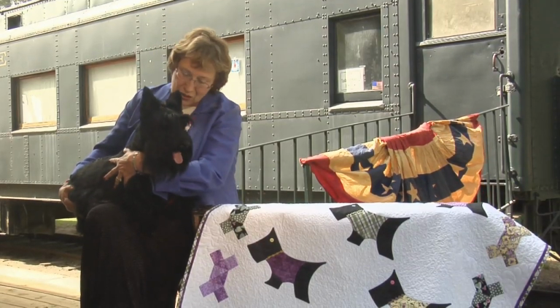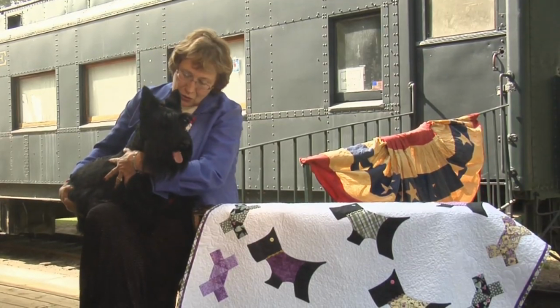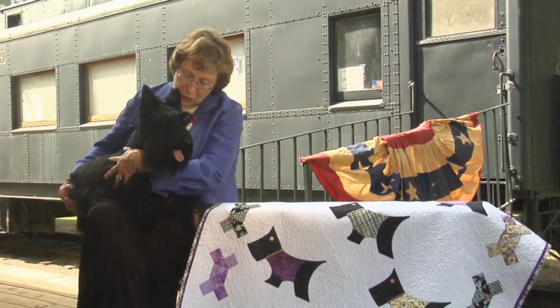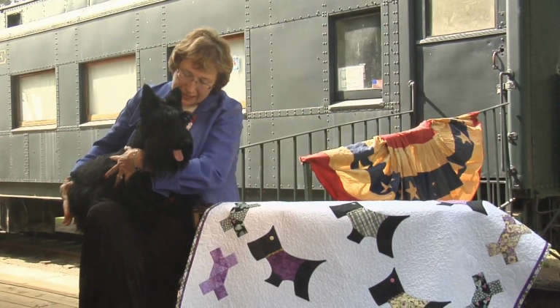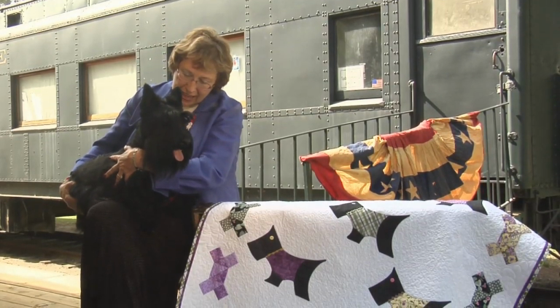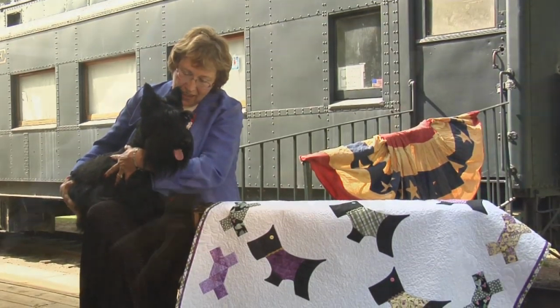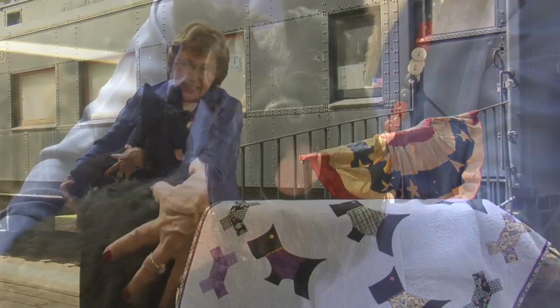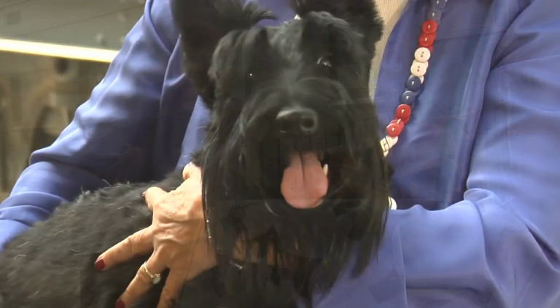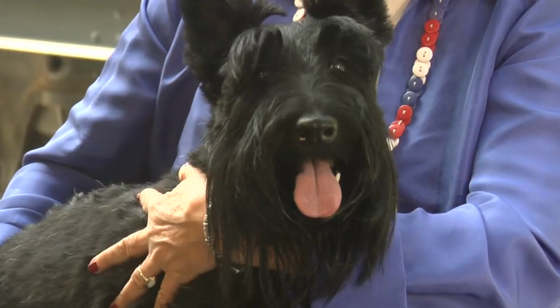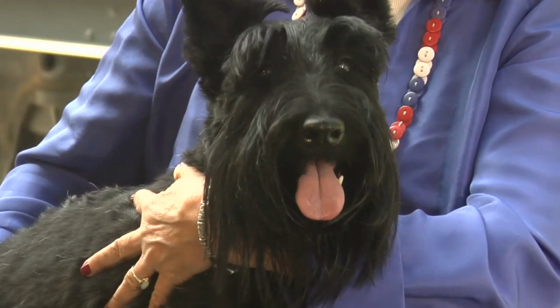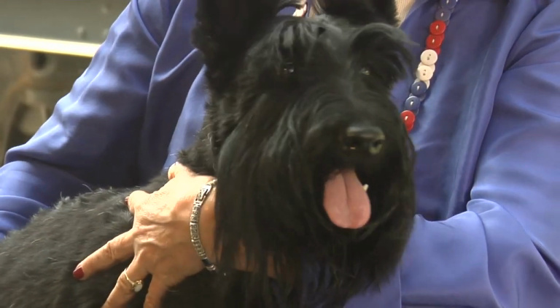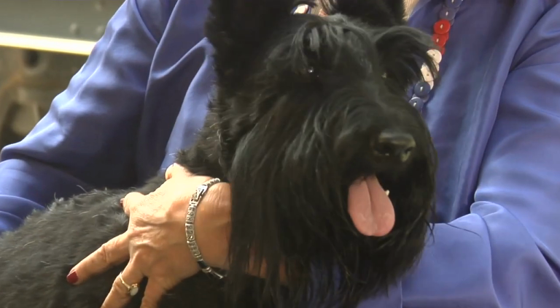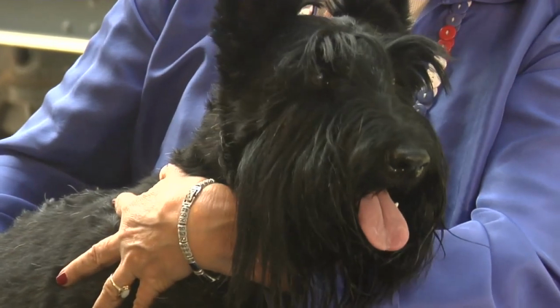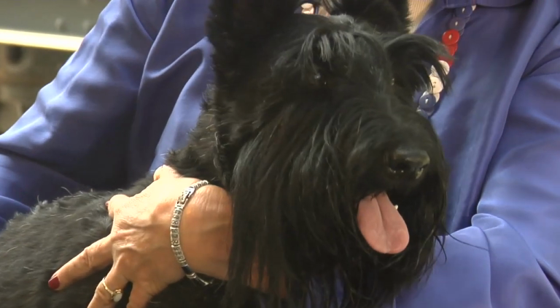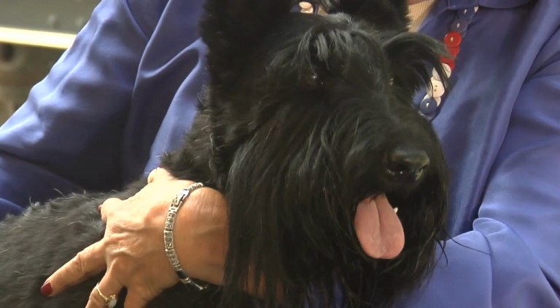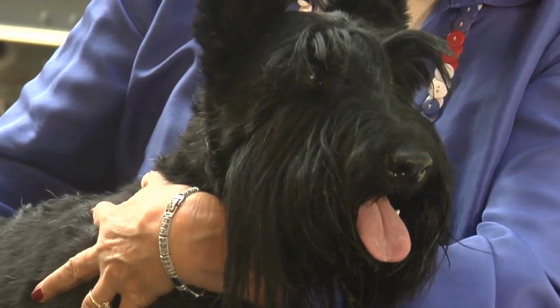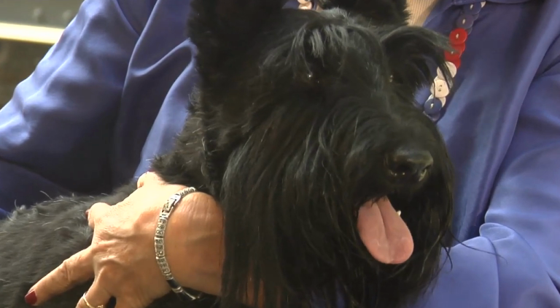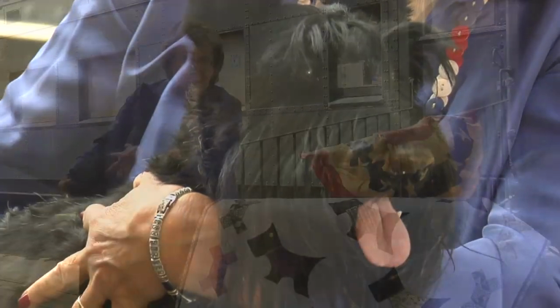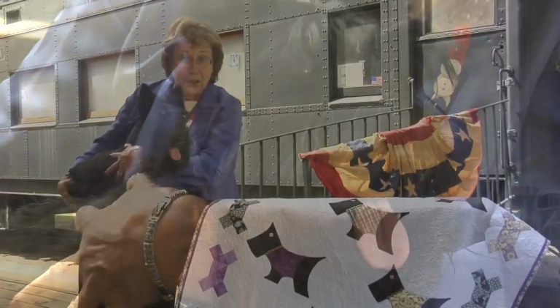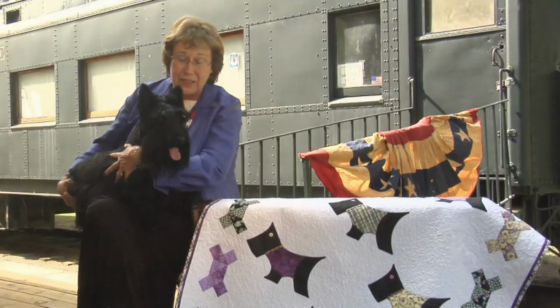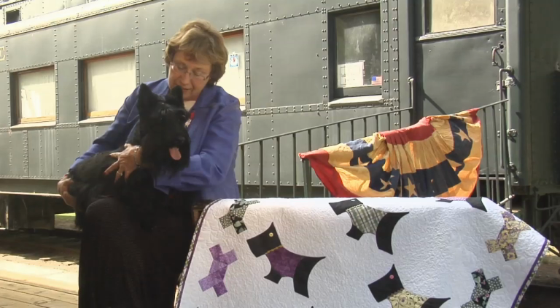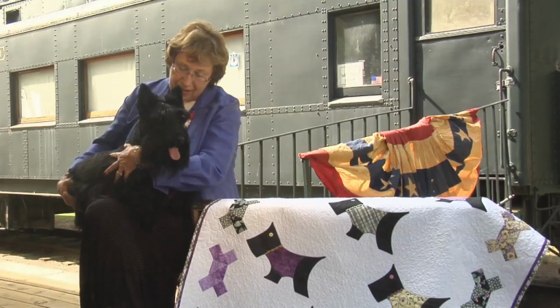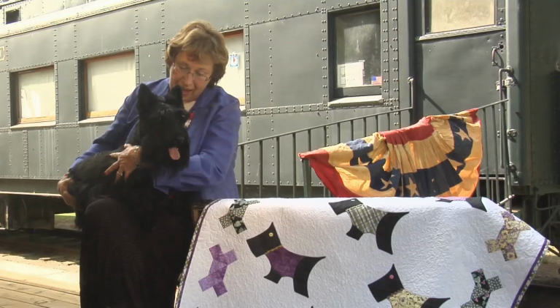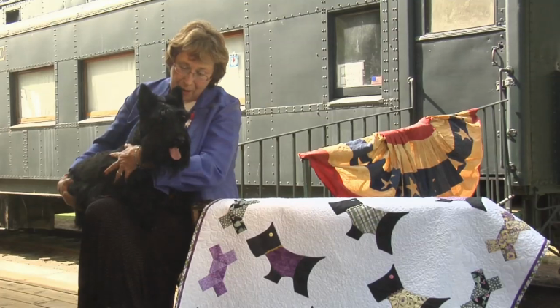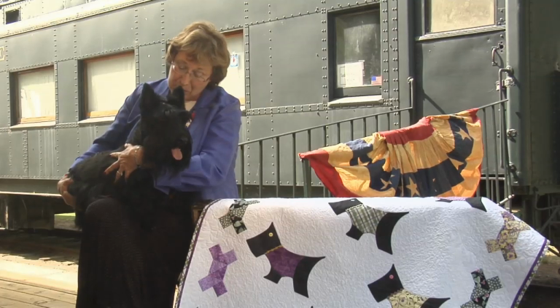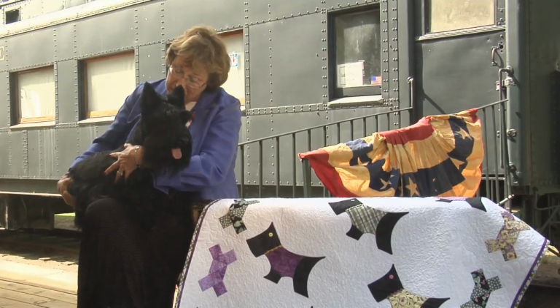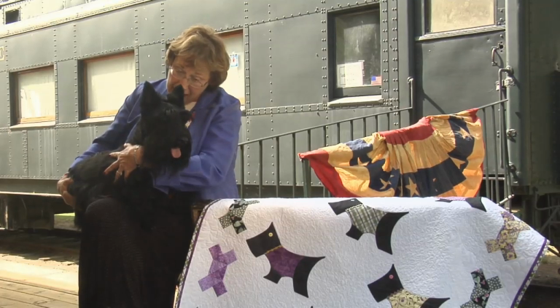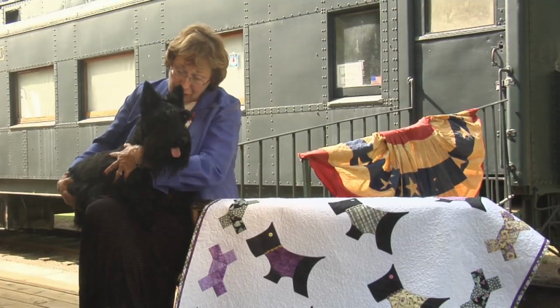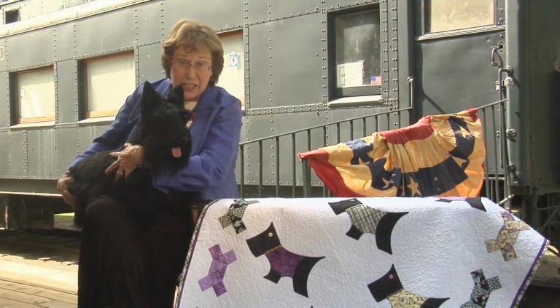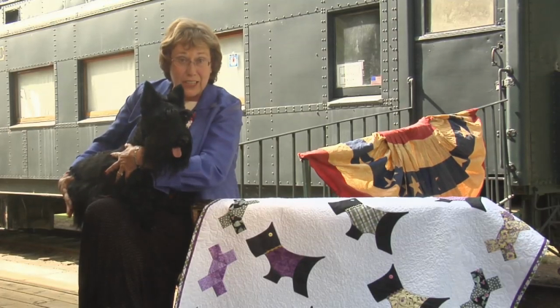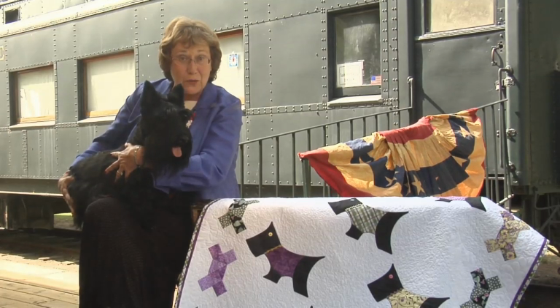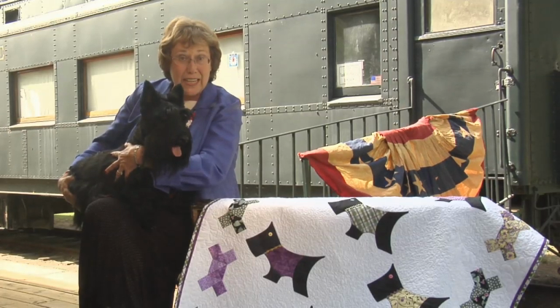Can you do tricks like Fala did? Fala could roll over and sit up and beg. You could get a treat.